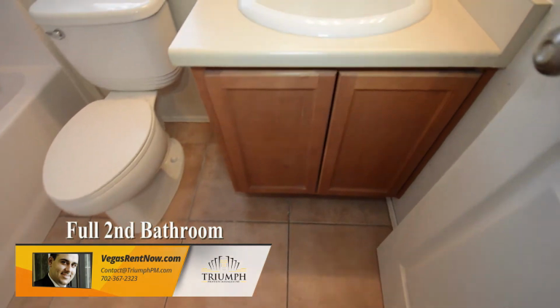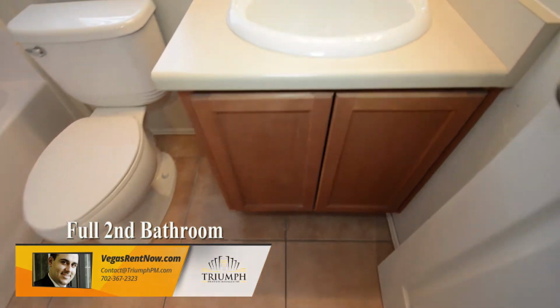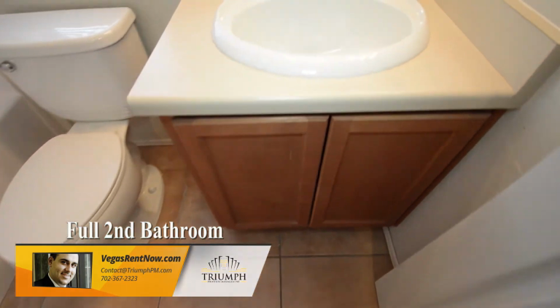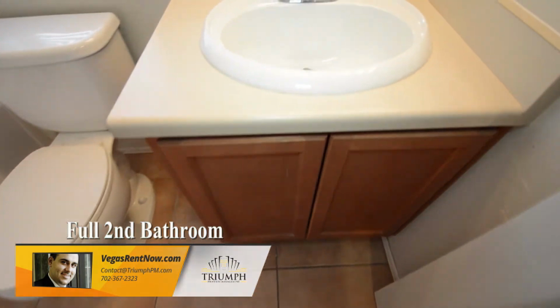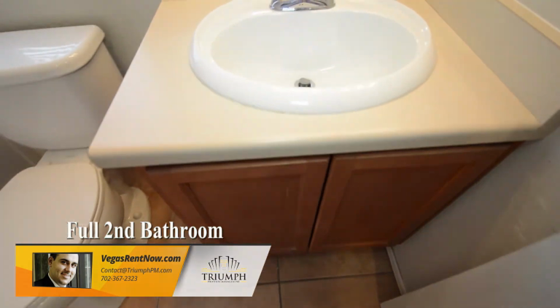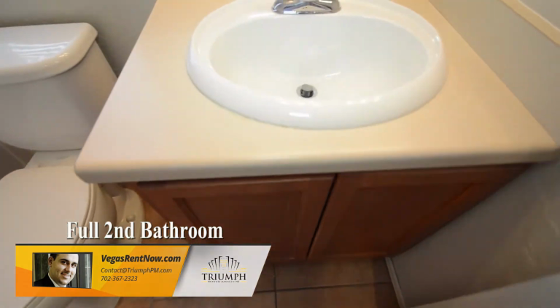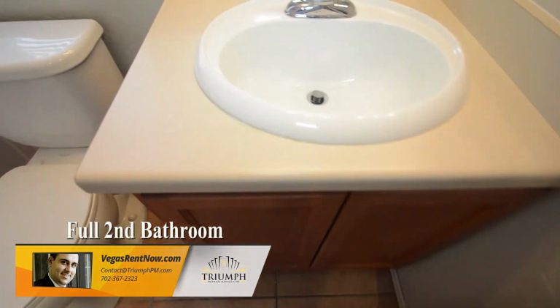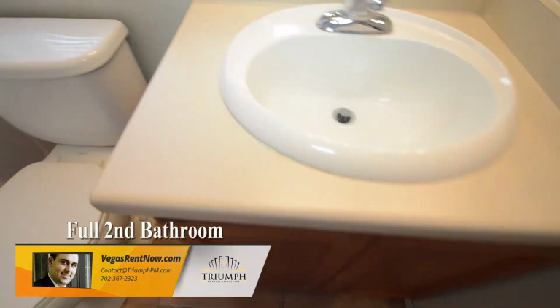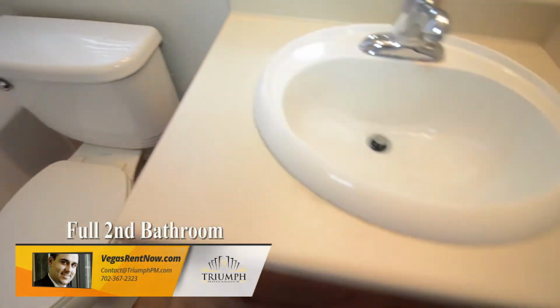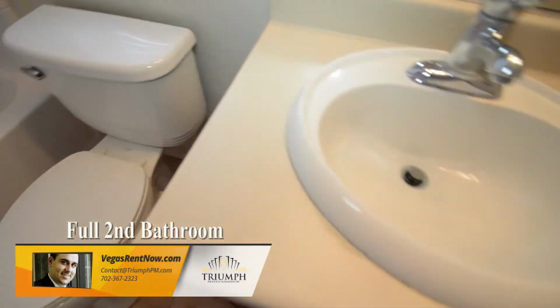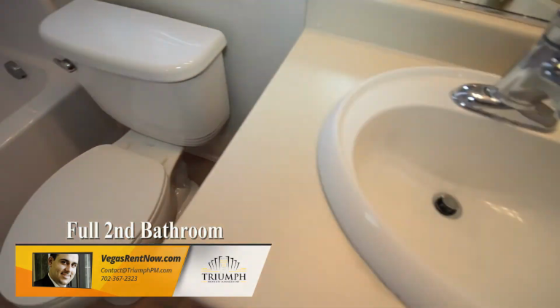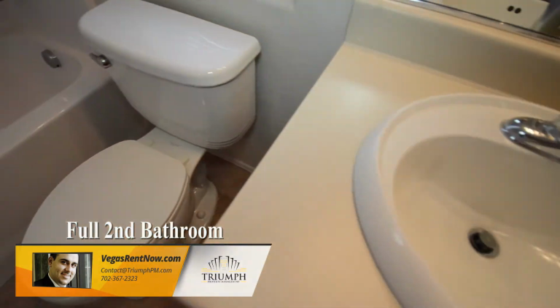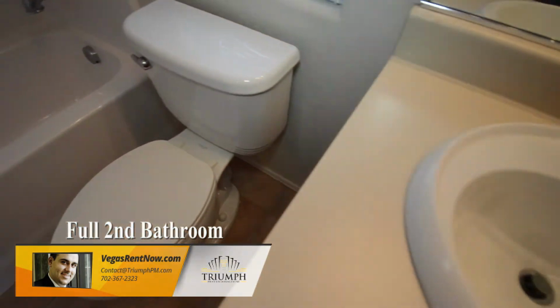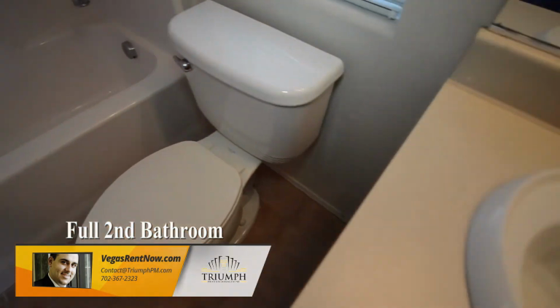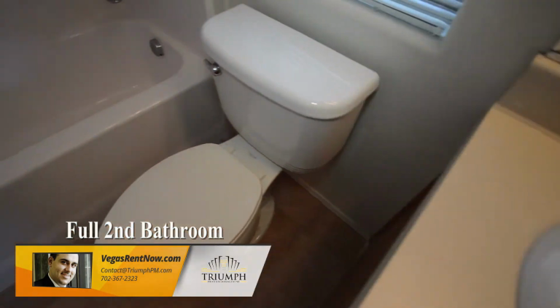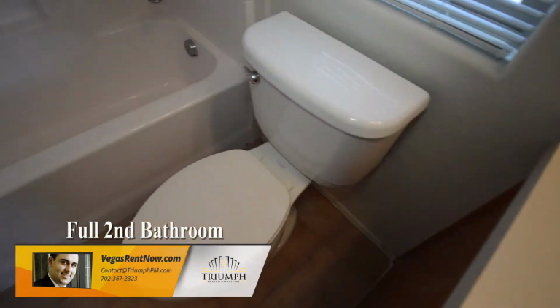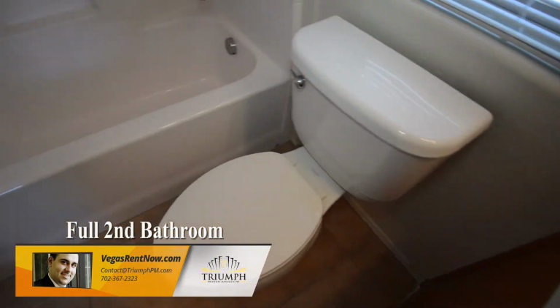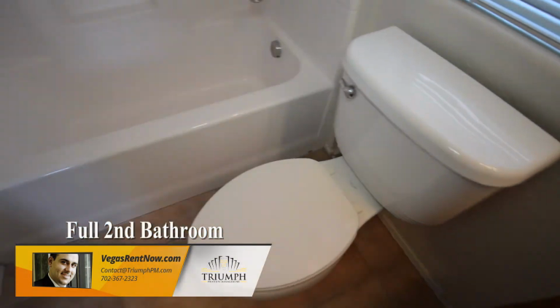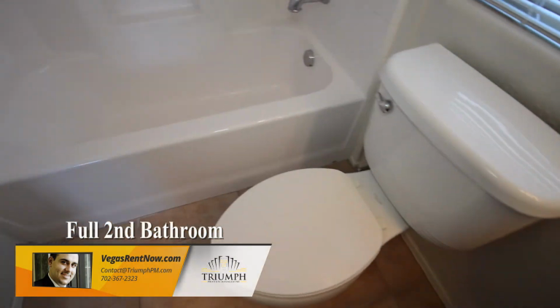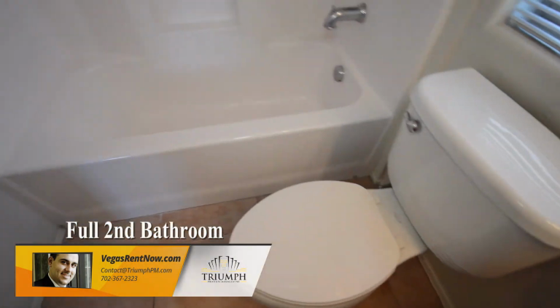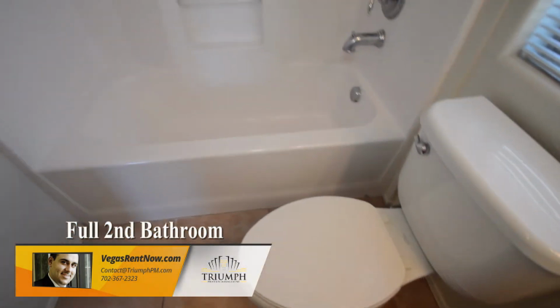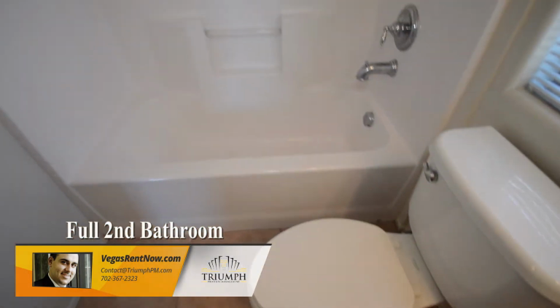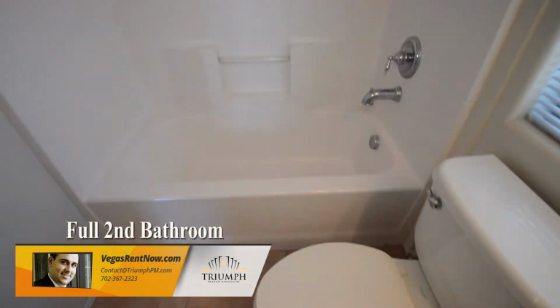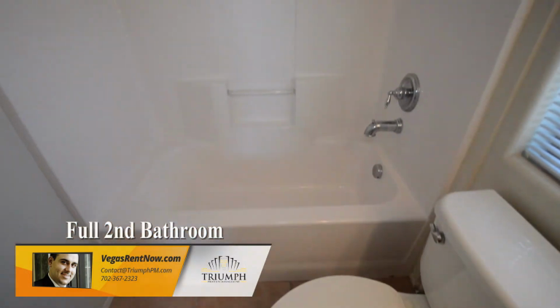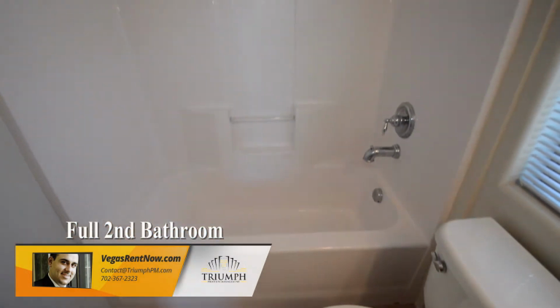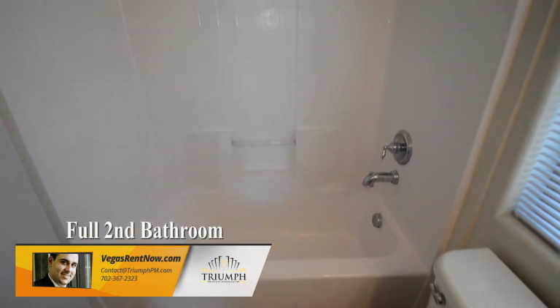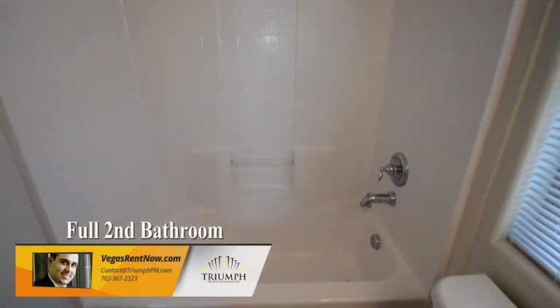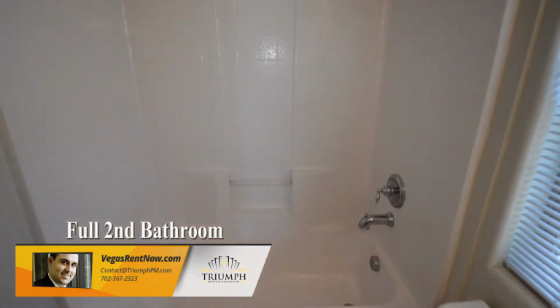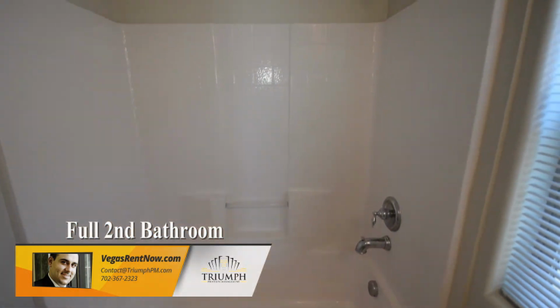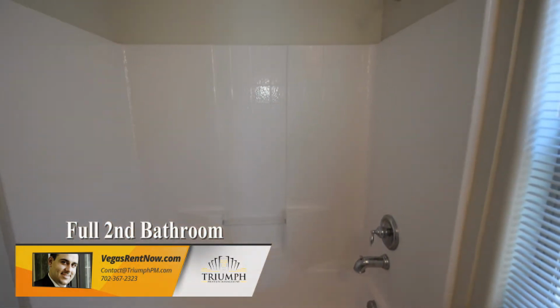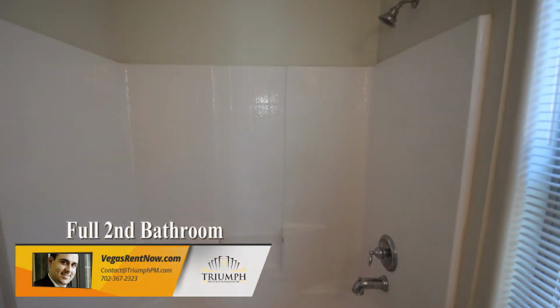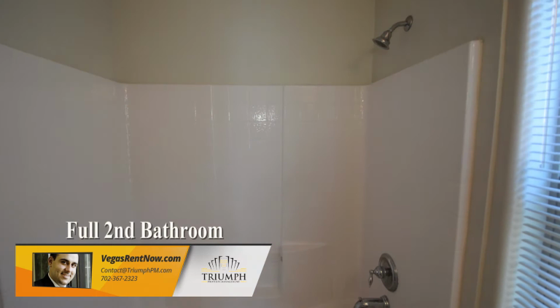The full second bathroom has a tile floor and a one-piece tub shower combo.